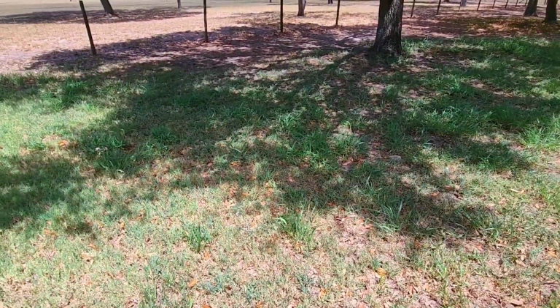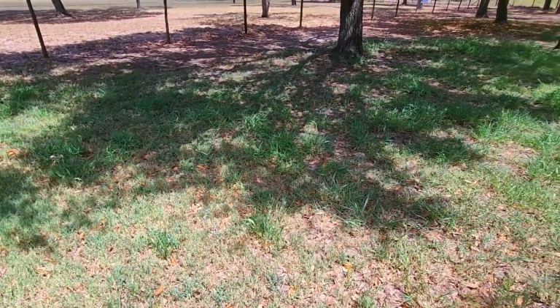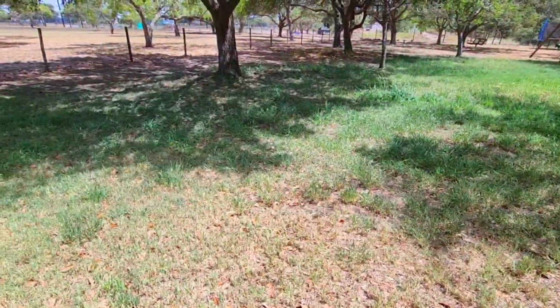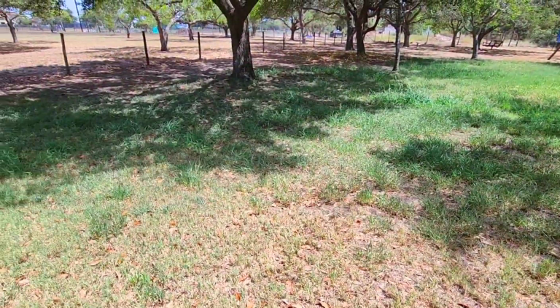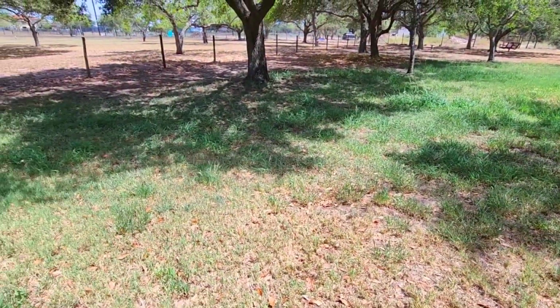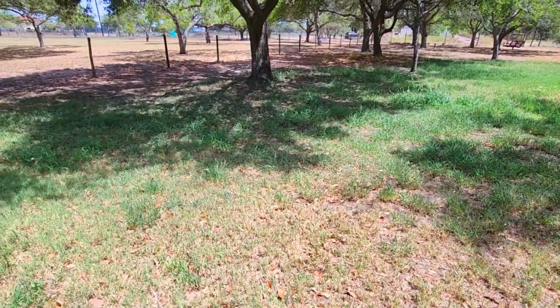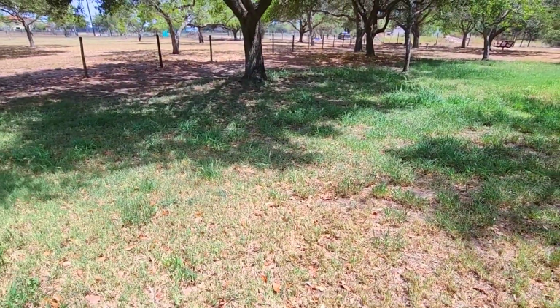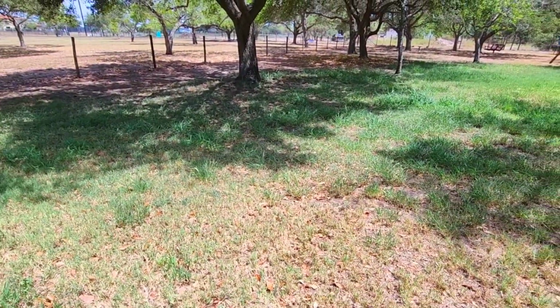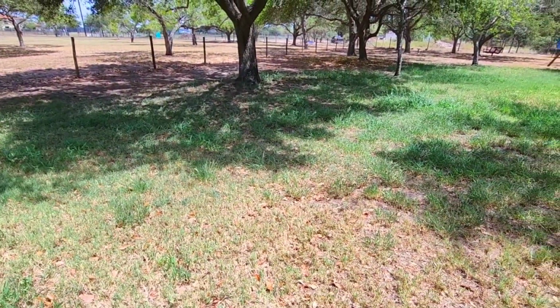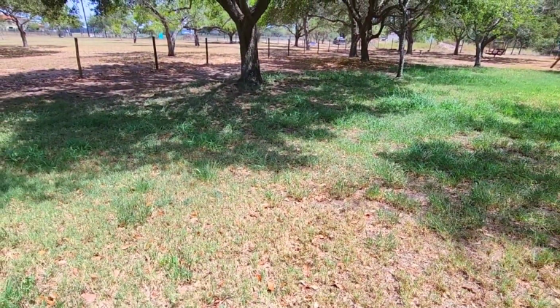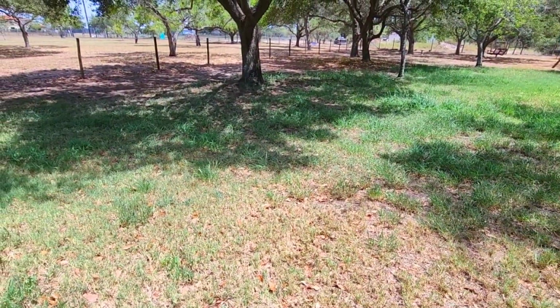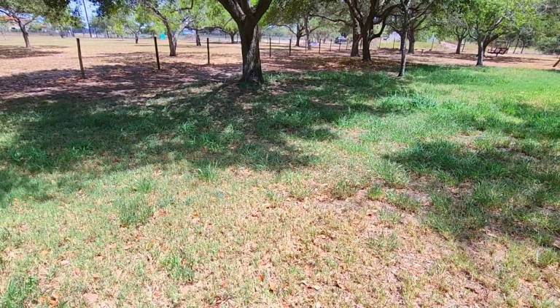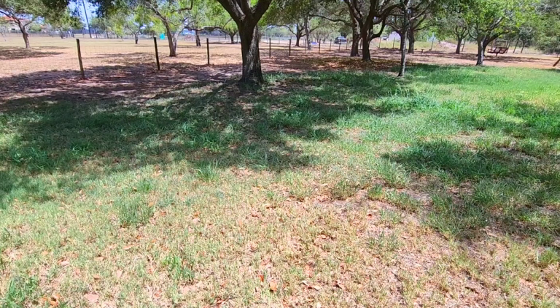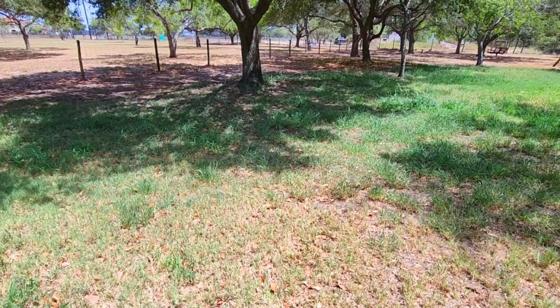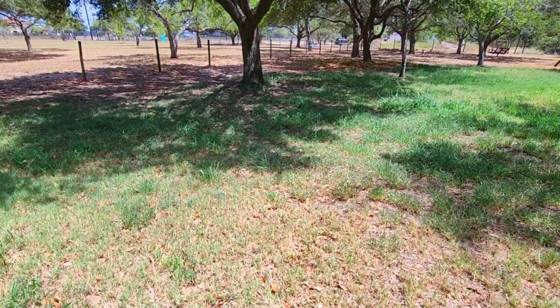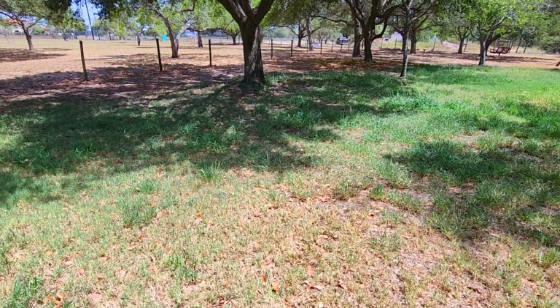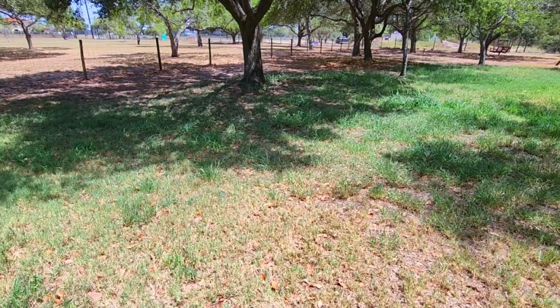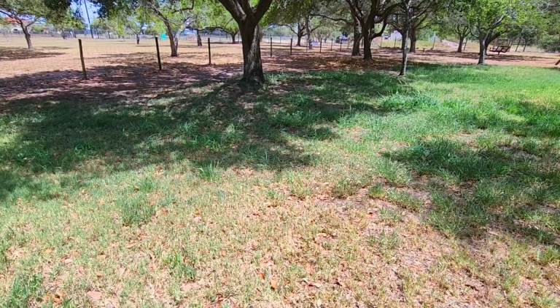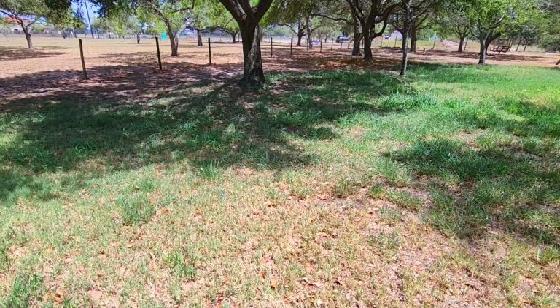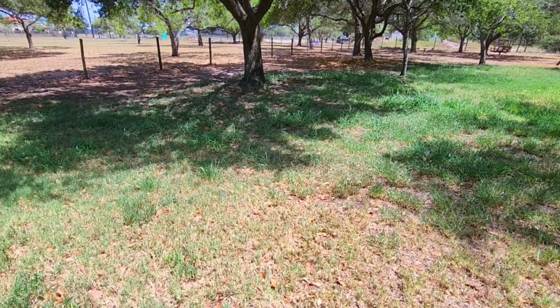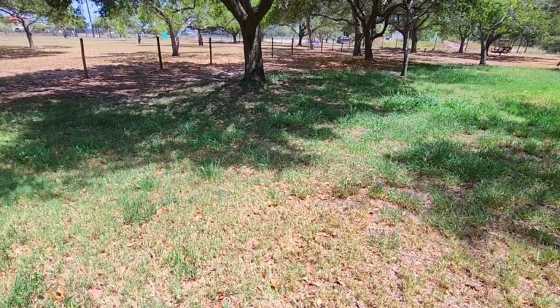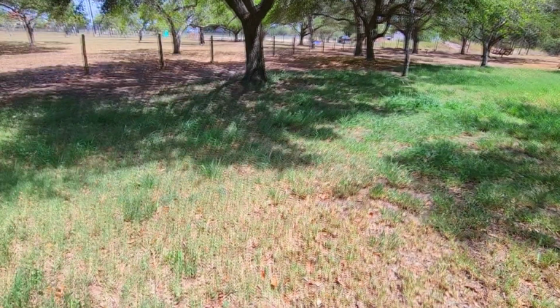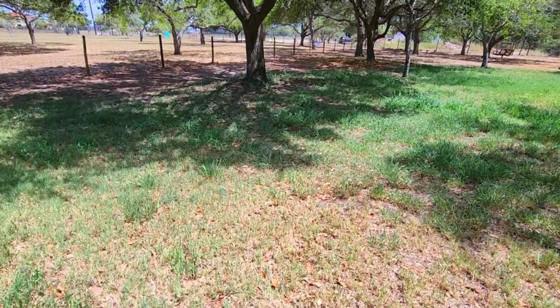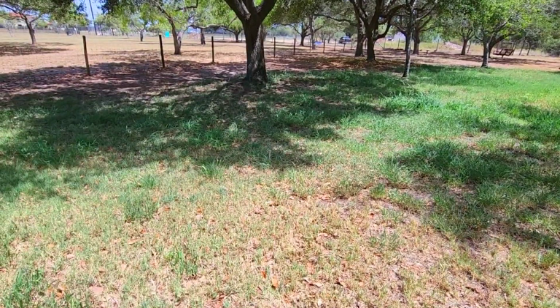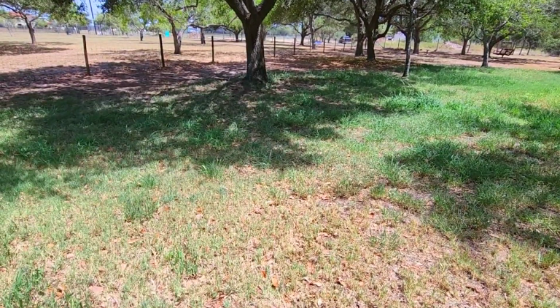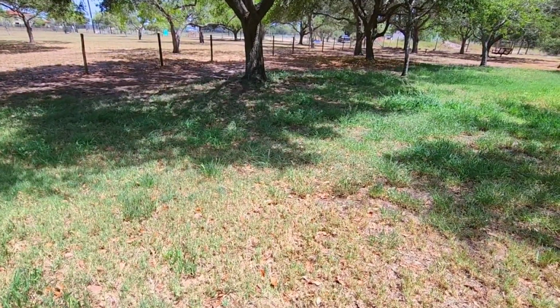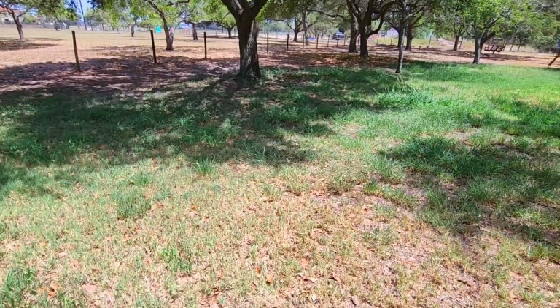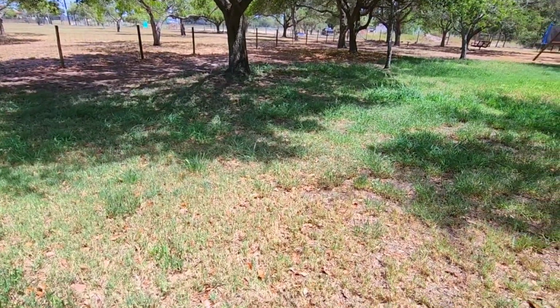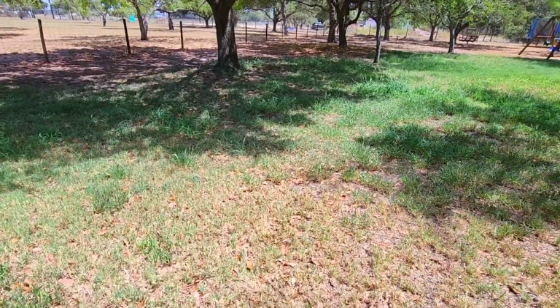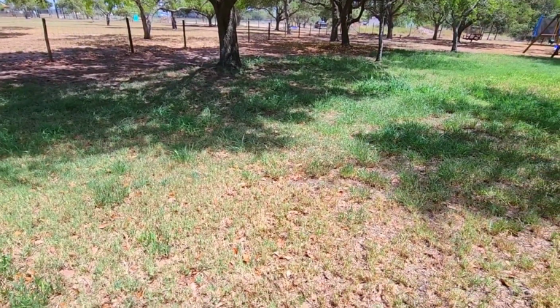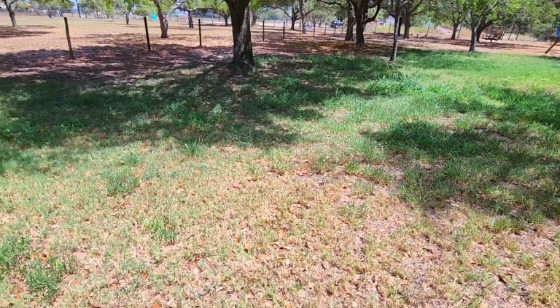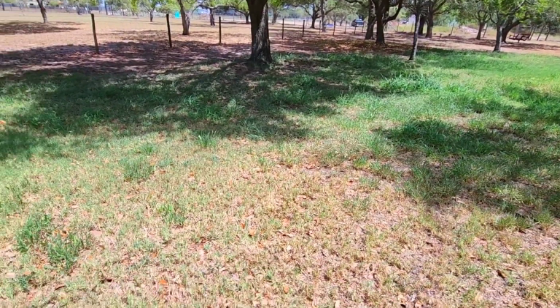We're also going to see if we can complete cutting this area with one battery charge. It says it can go up to 53 or 55 minutes on one charge. I don't anticipate it'll take that long — there are some areas back here without much going on, but there's certainly a lot of tall grass. So if you like relatively quiet electric lawn mower videos, you may like this one.